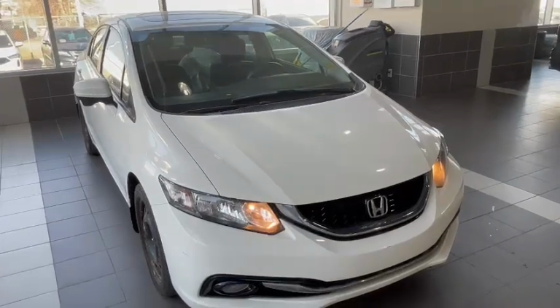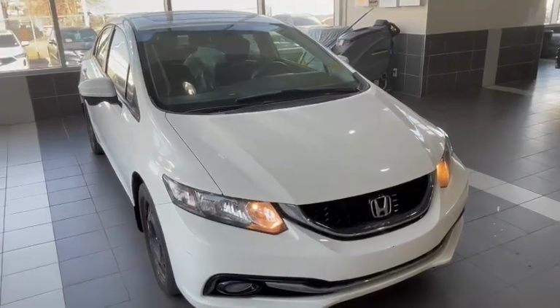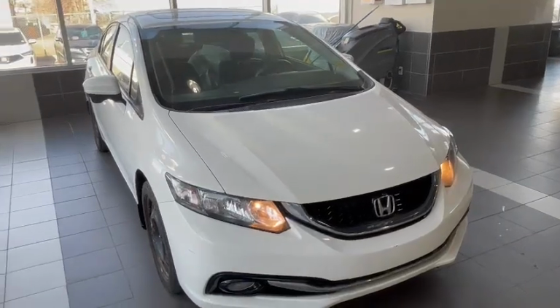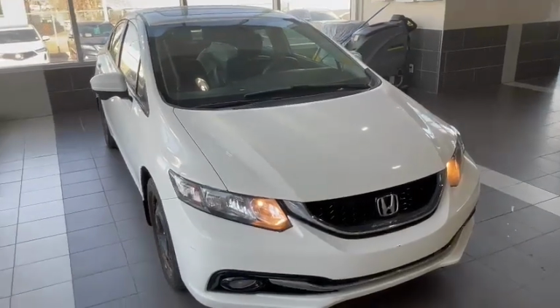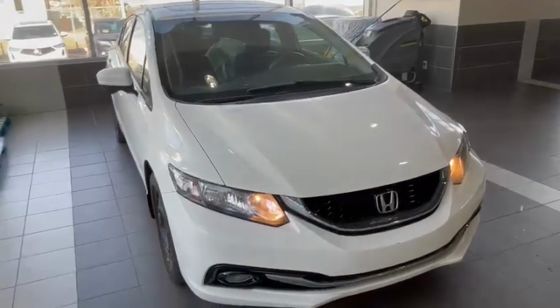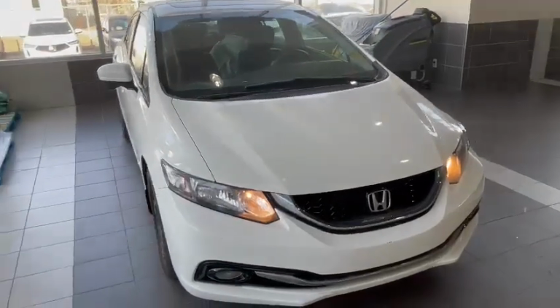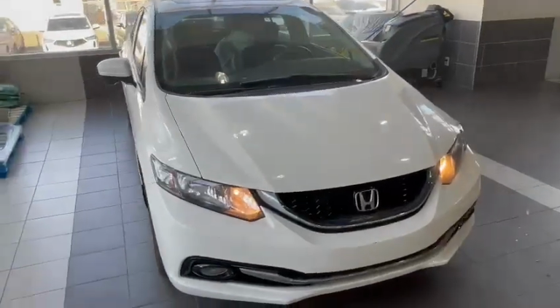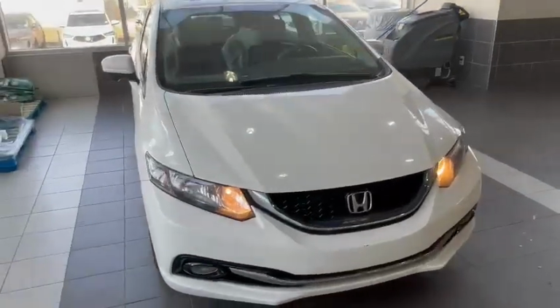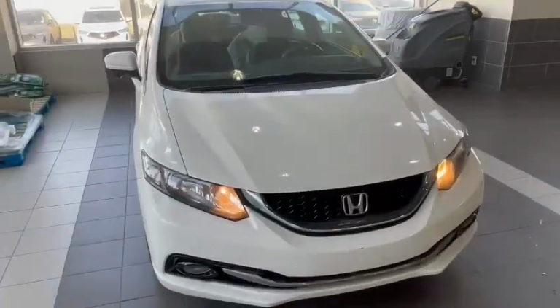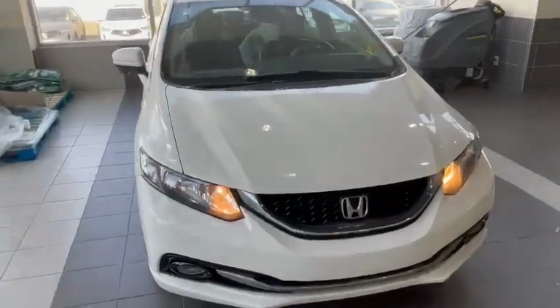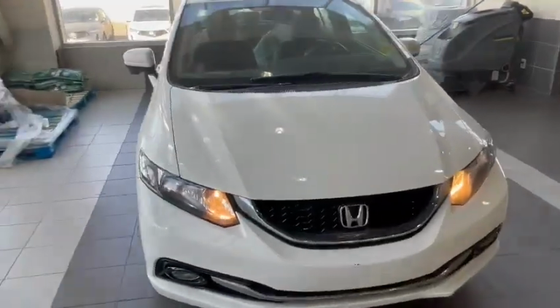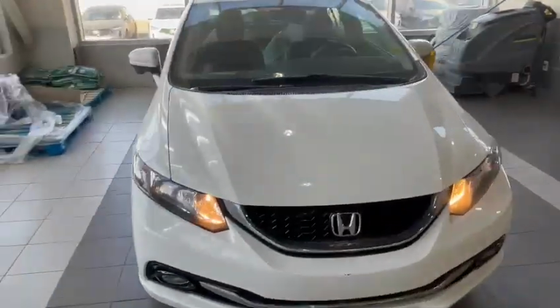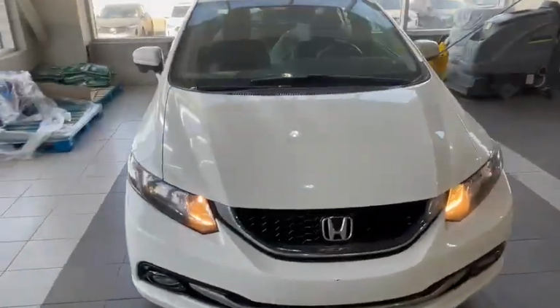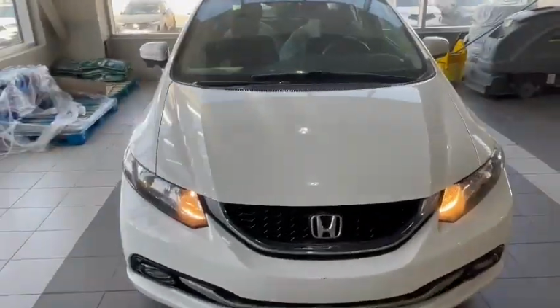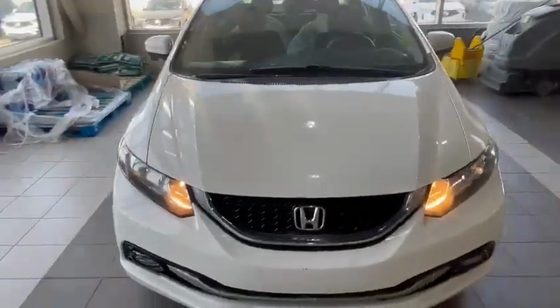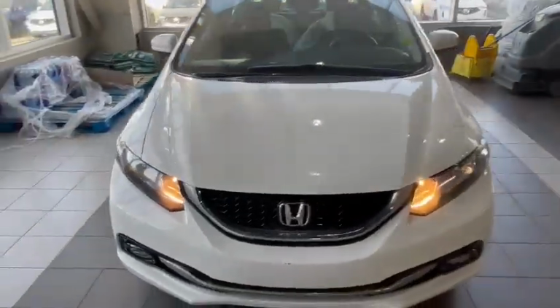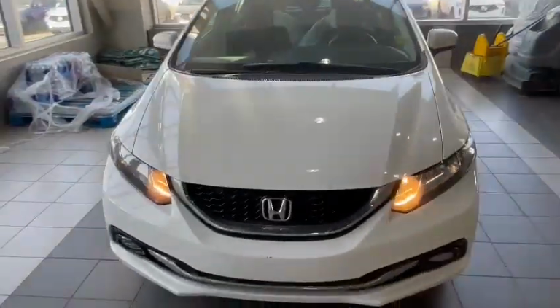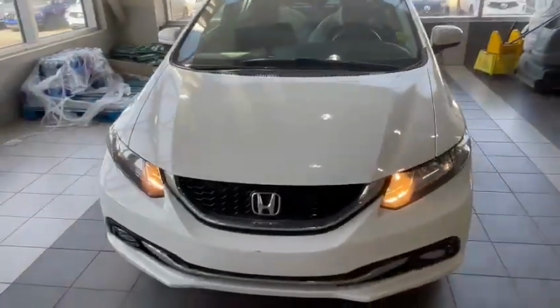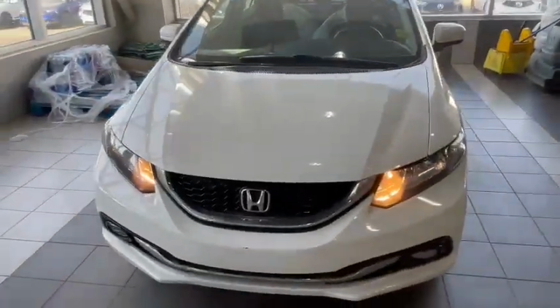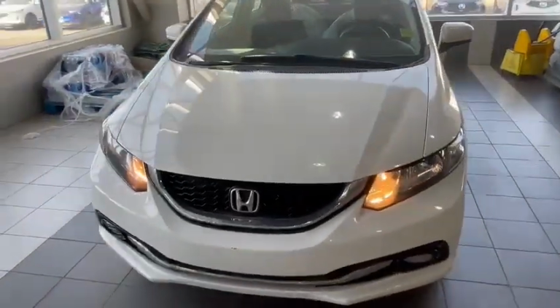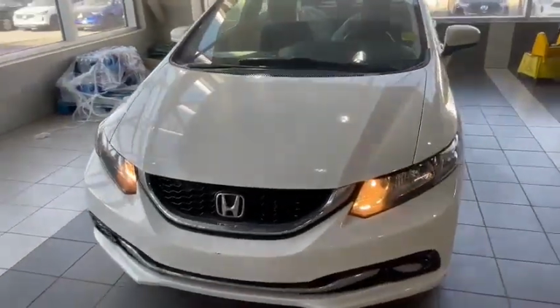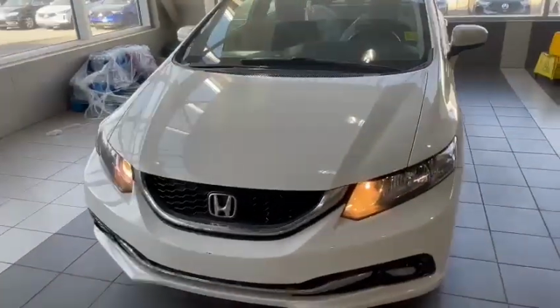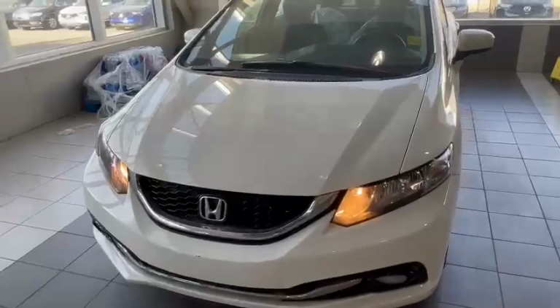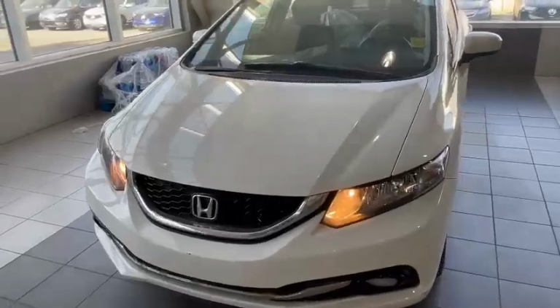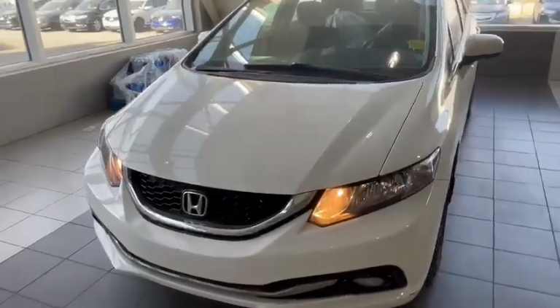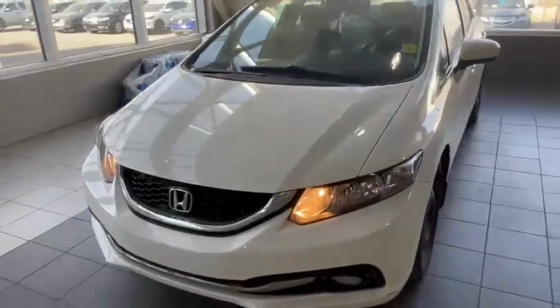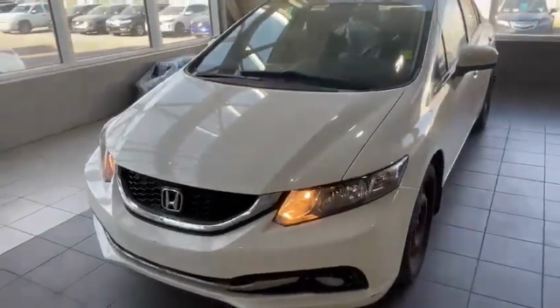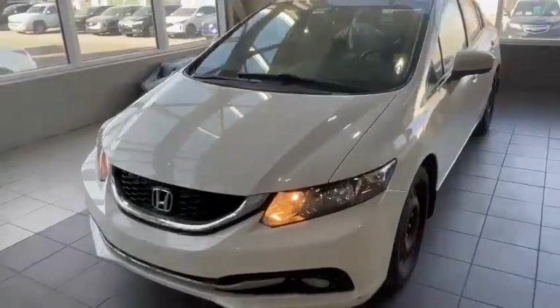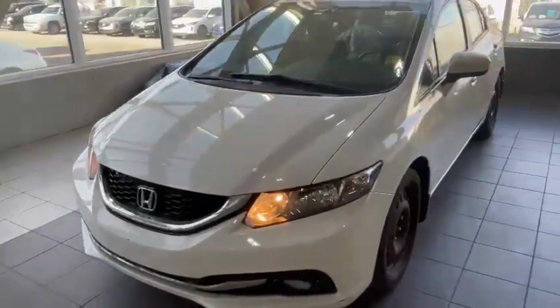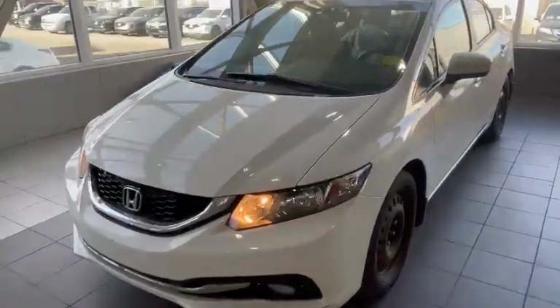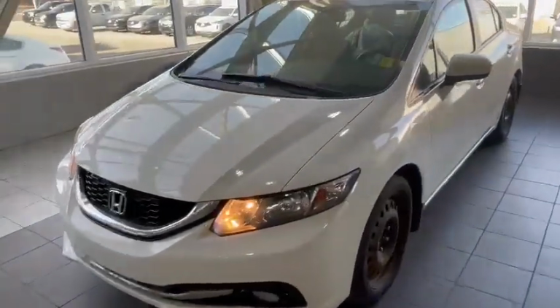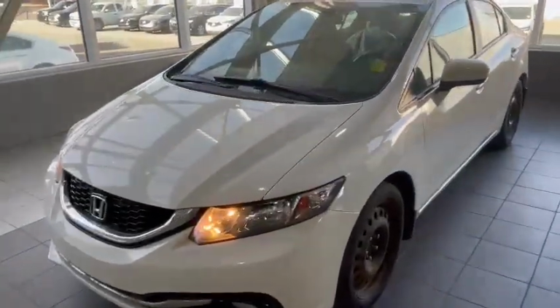Good morning Darcy, this is Nick here from Selfview Akron. First off, I just want to say thank you so much for your inquiry on this 2015 Honda Civic Touring.